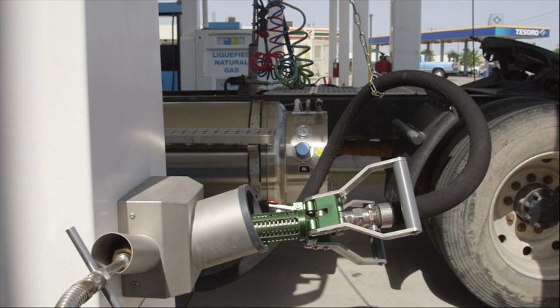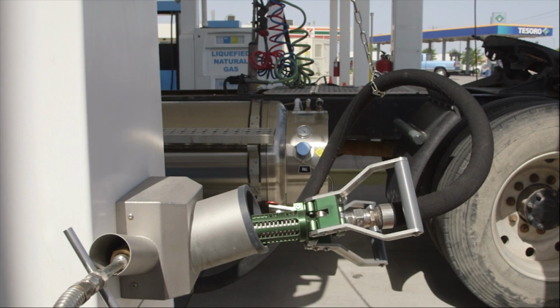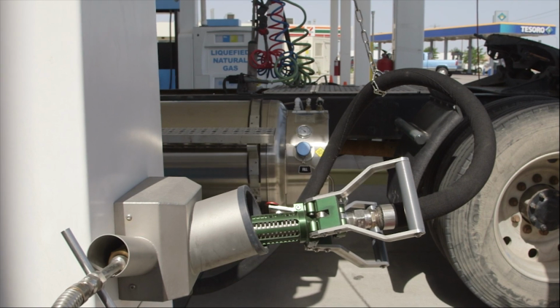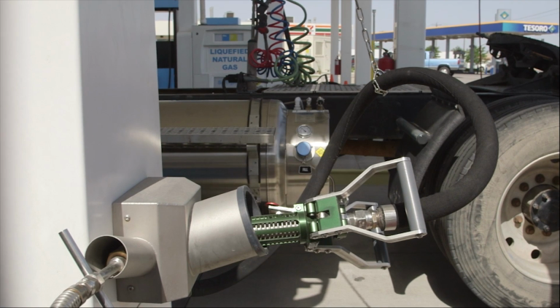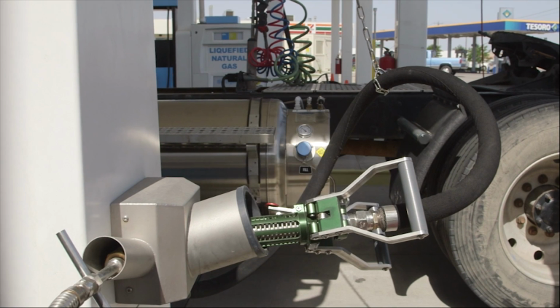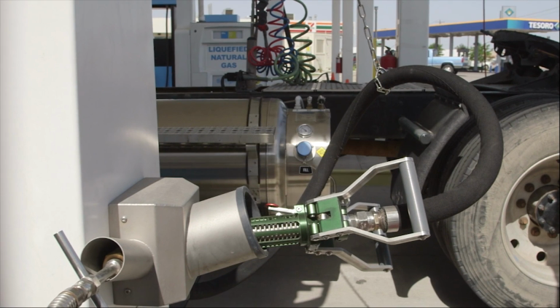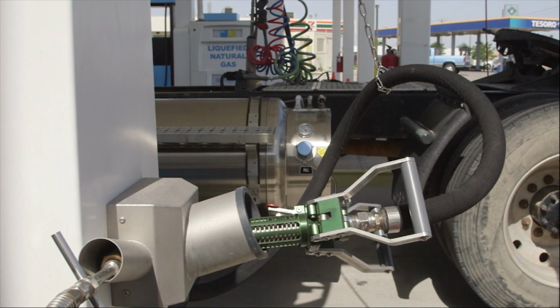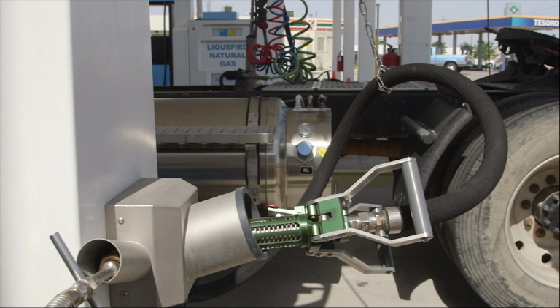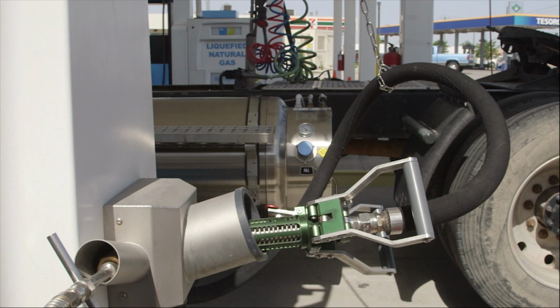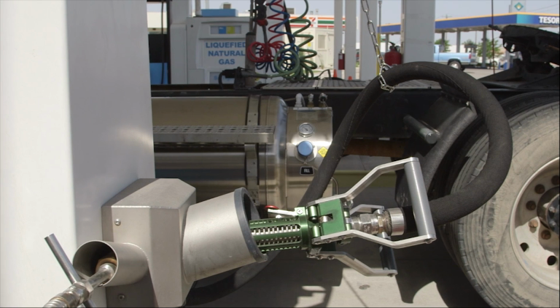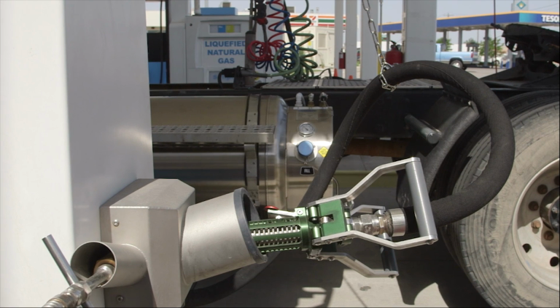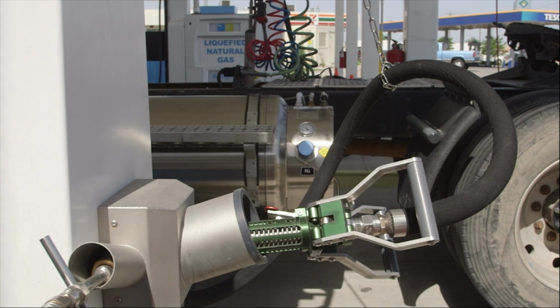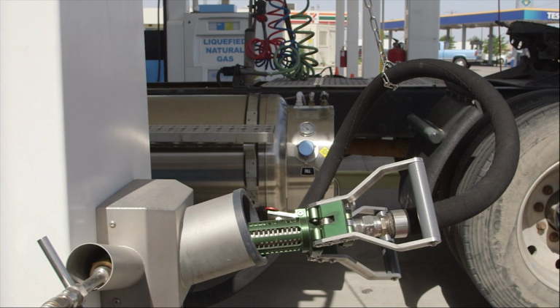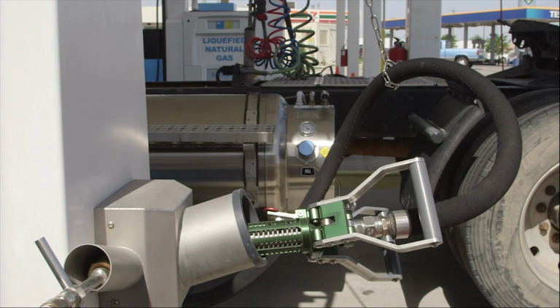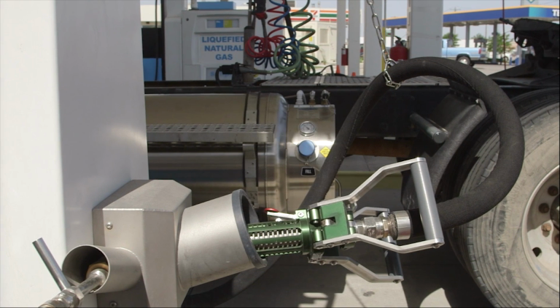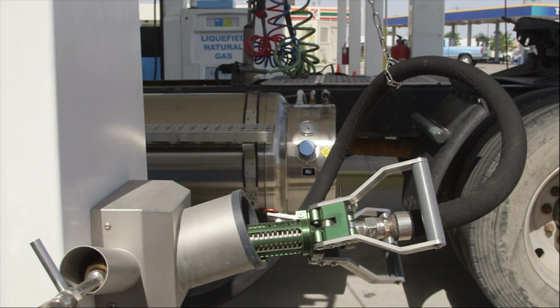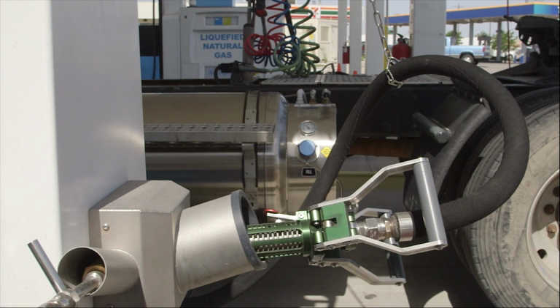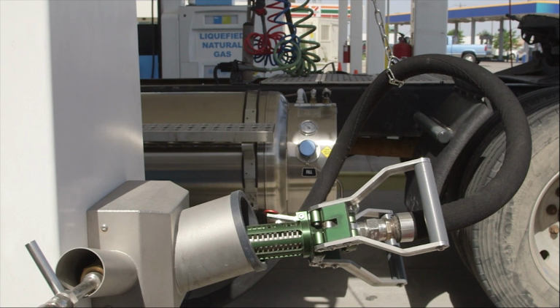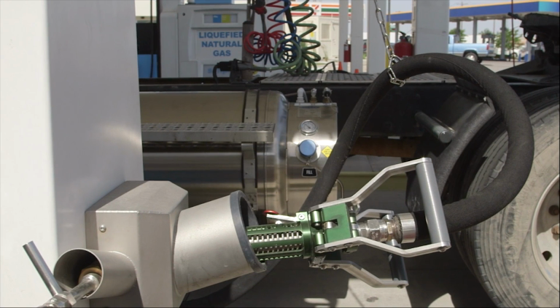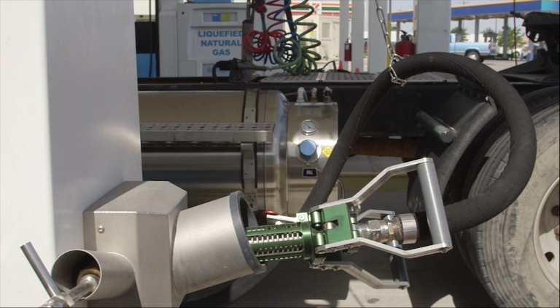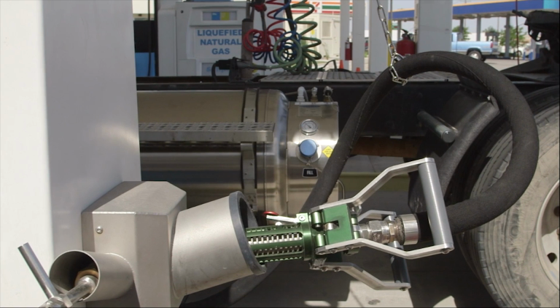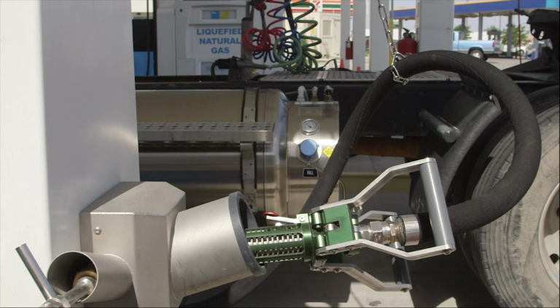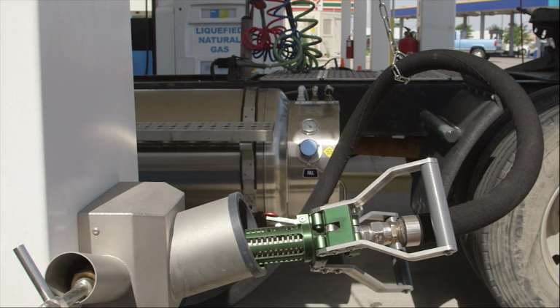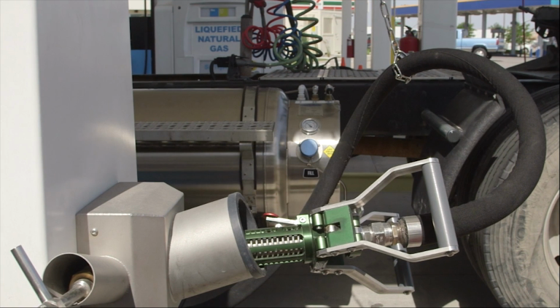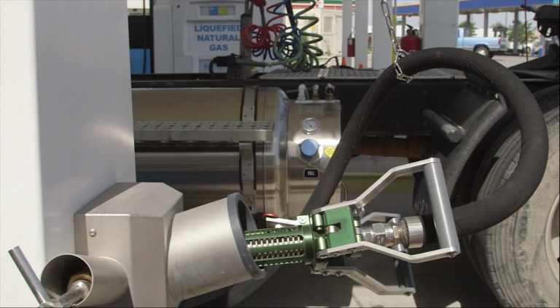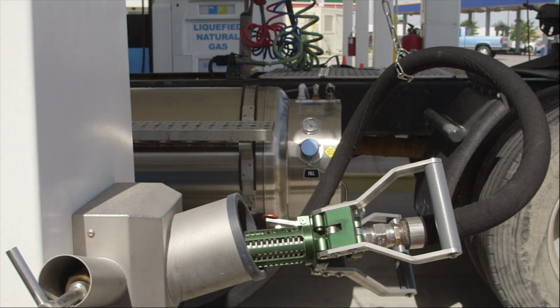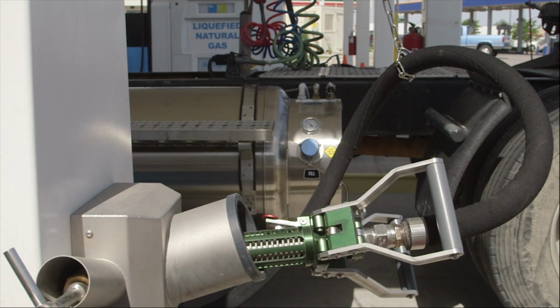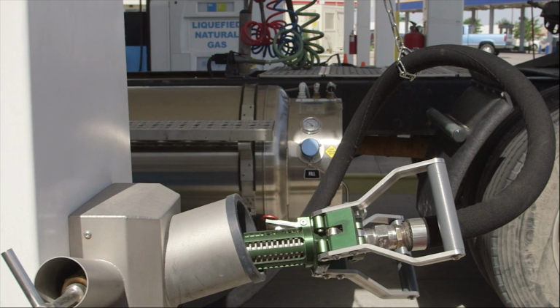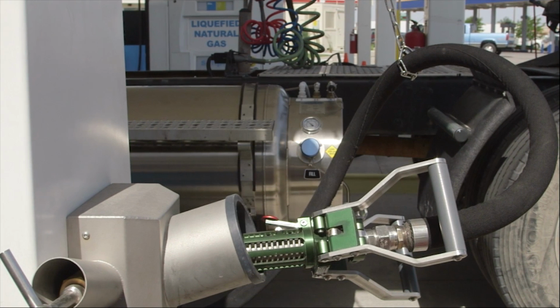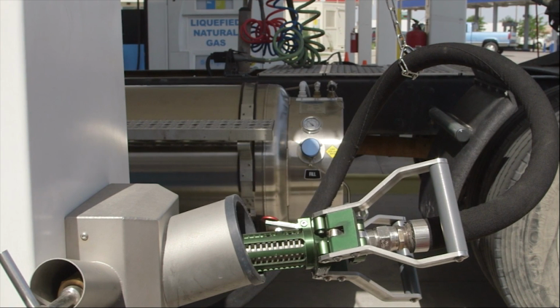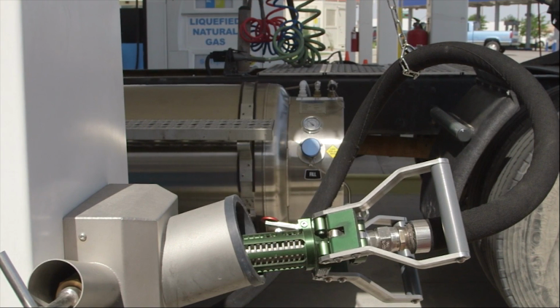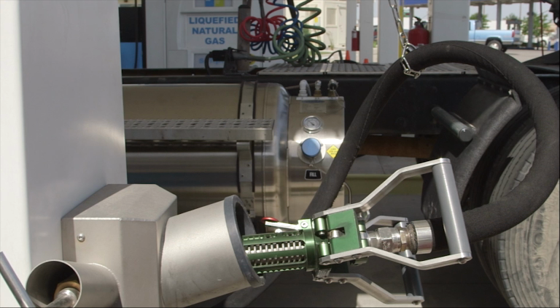Before you start fueling, be sure the tank's fueling port is close enough to the dispenser that you won't need to stretch or bend the venting or fueling hoses.